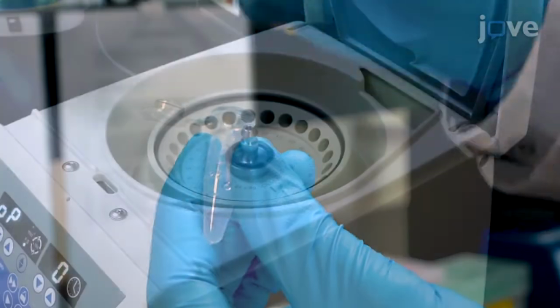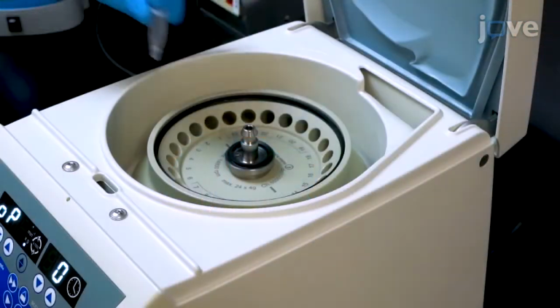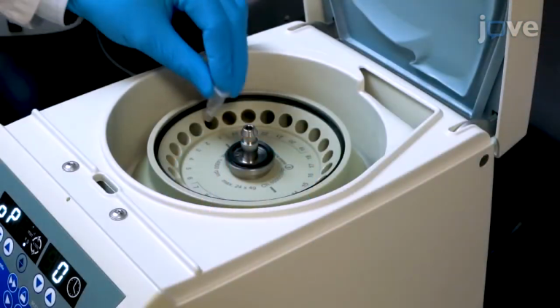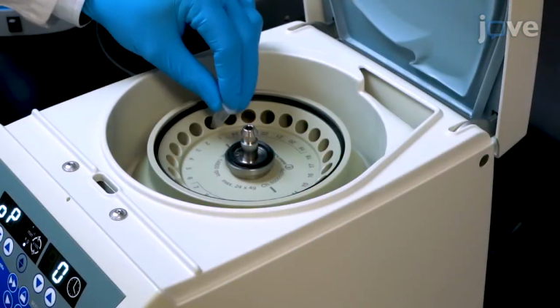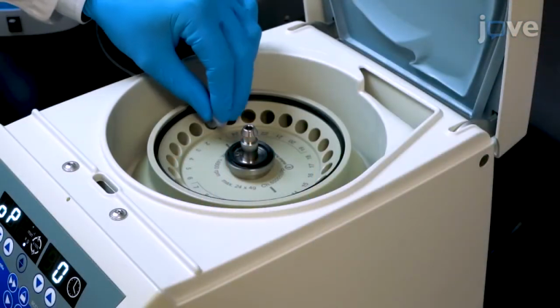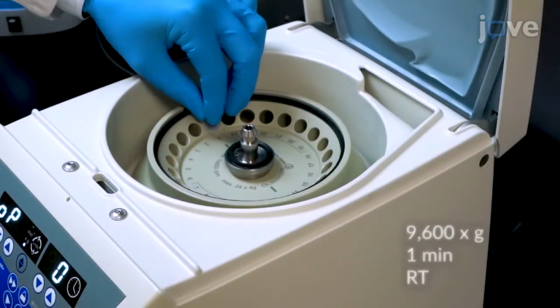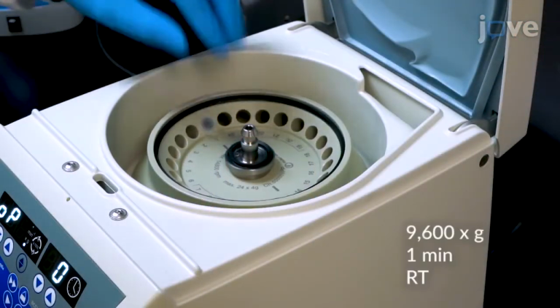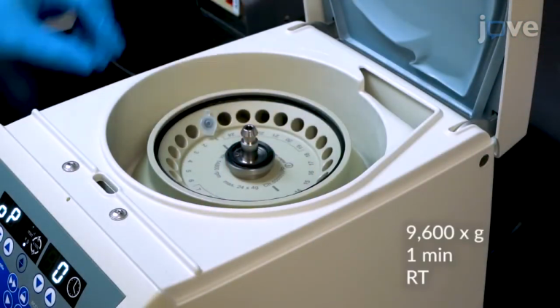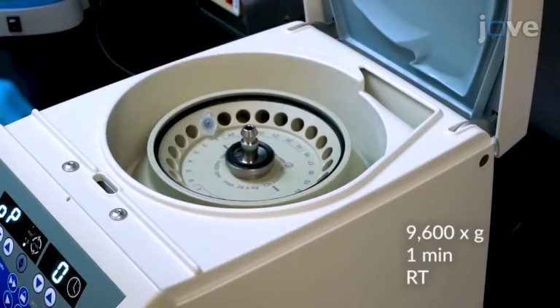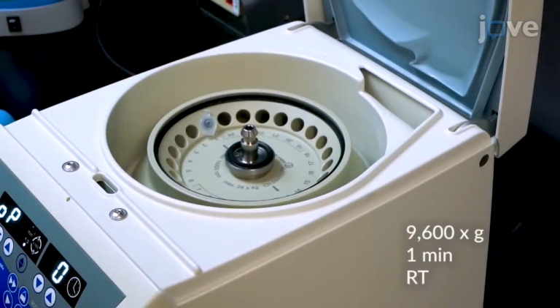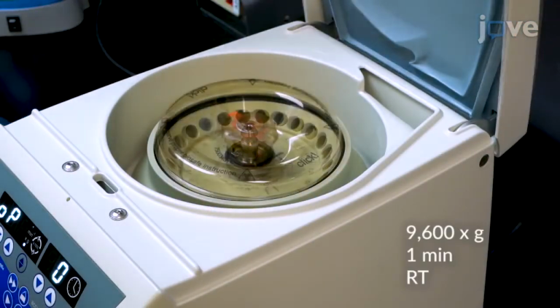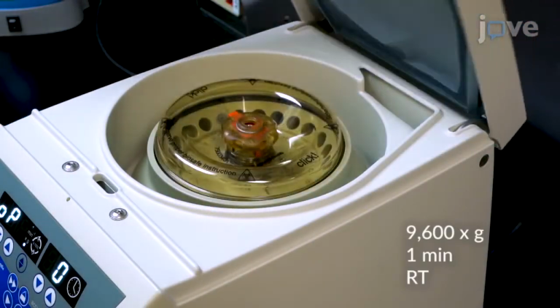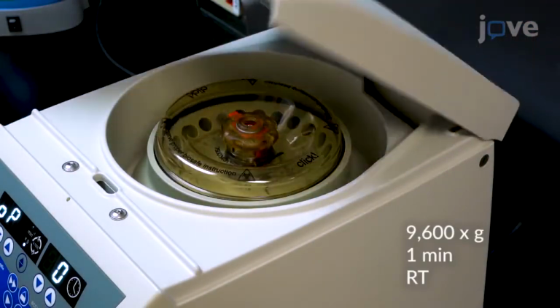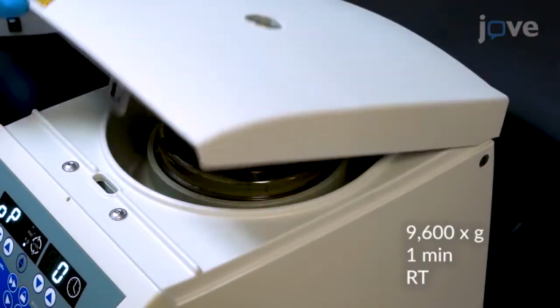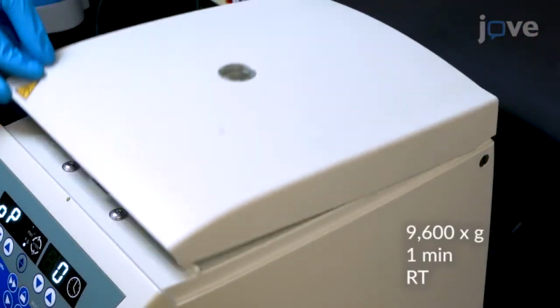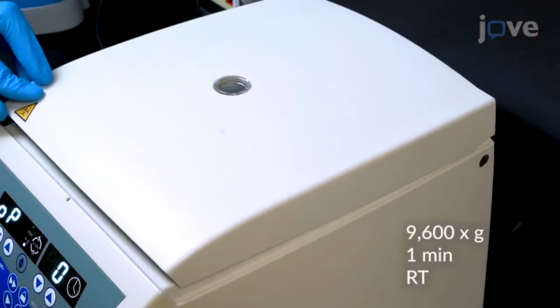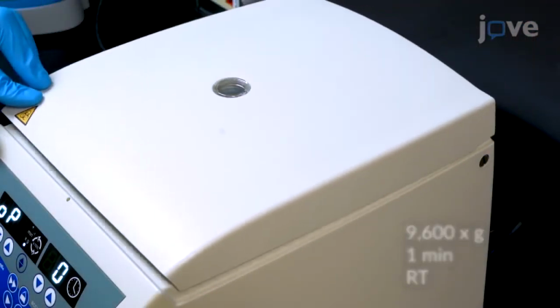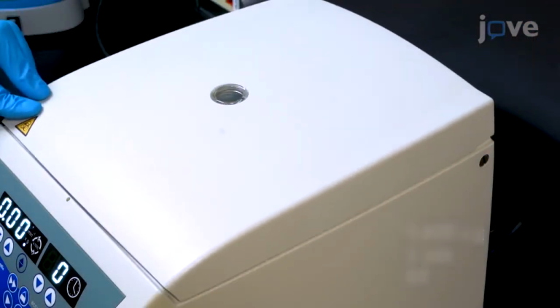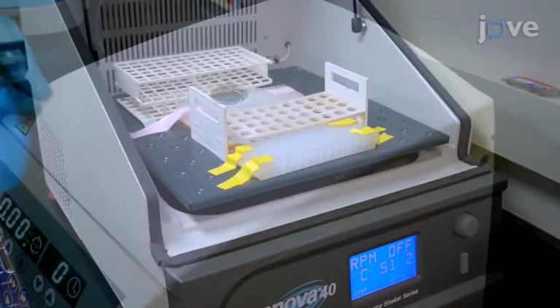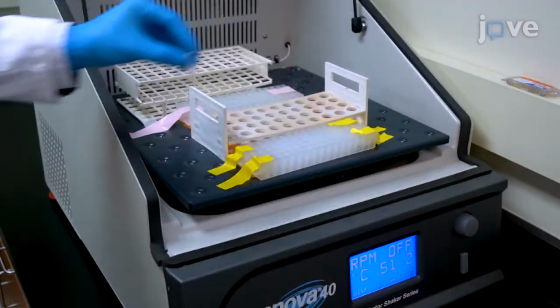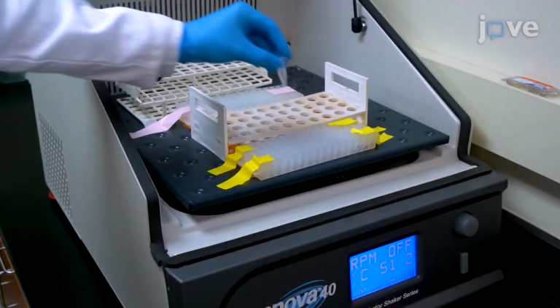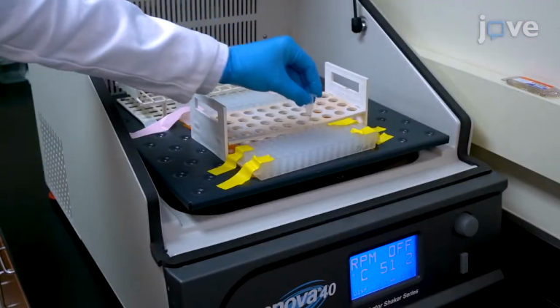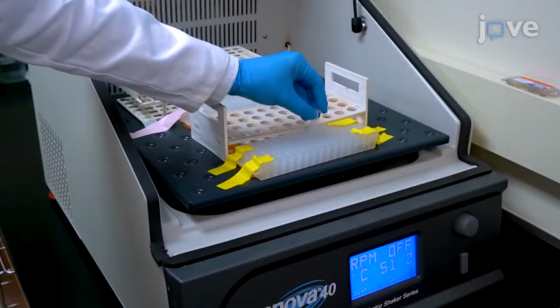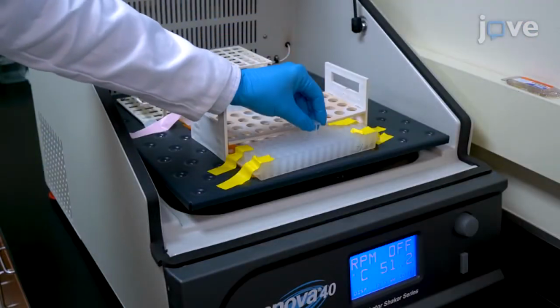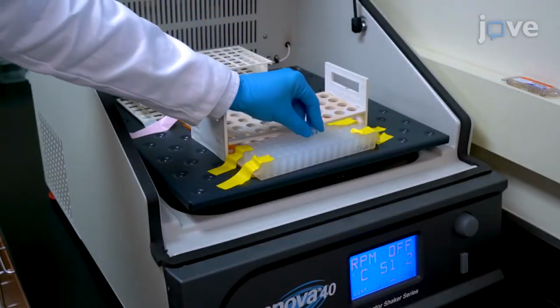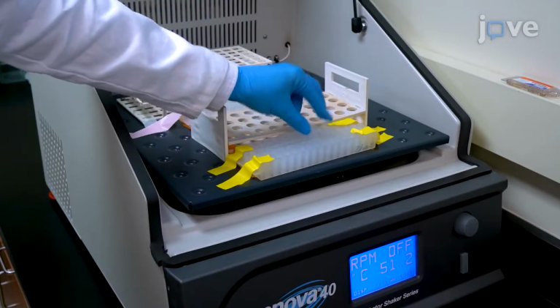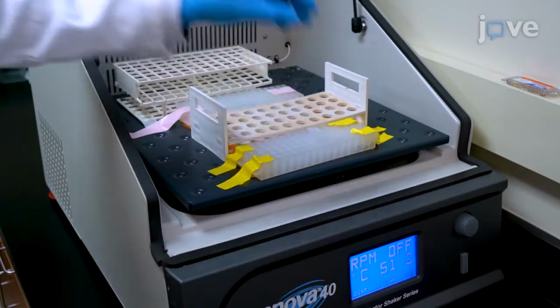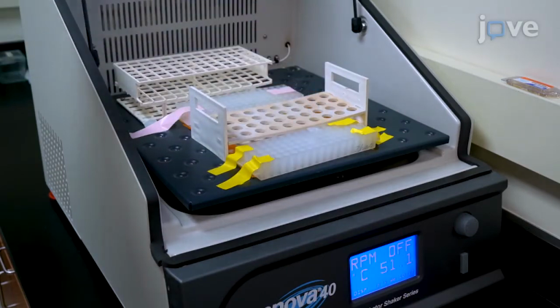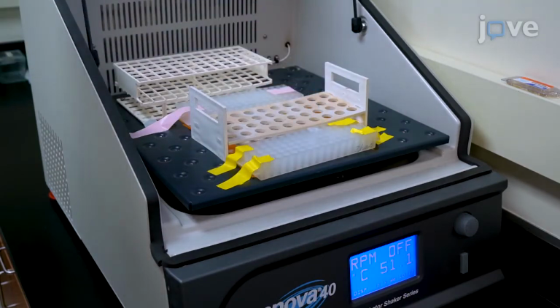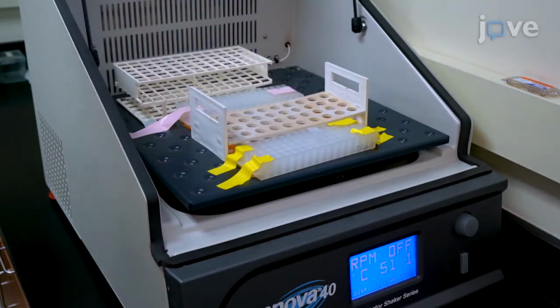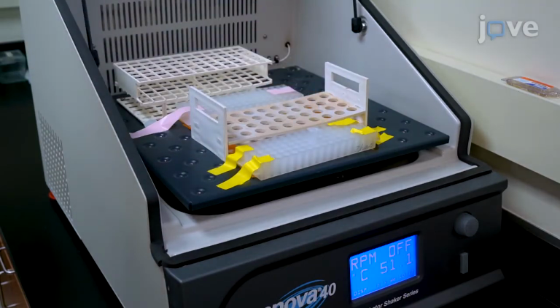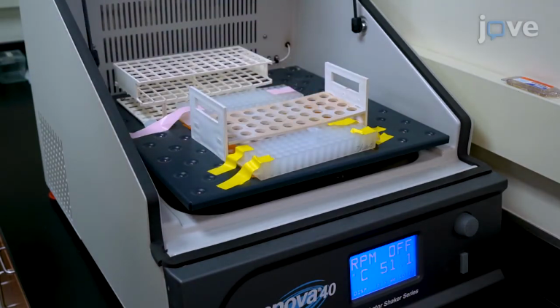After homogenization, centrifuge the tissue lysate and incubate for 2 to 3 hours at 56 degrees Celsius.